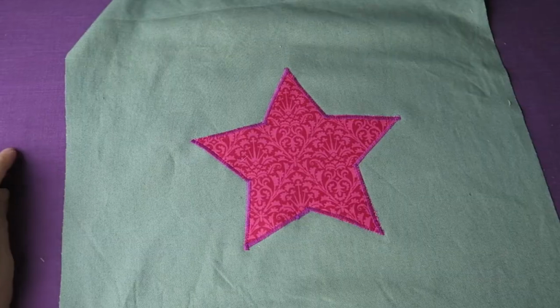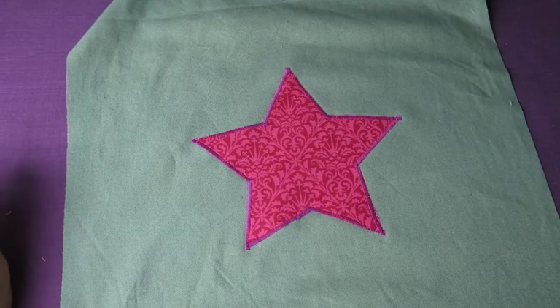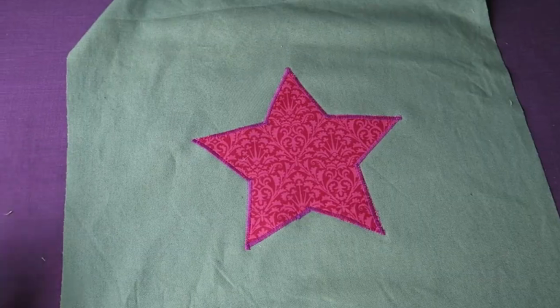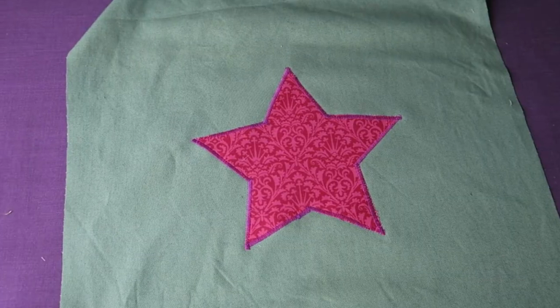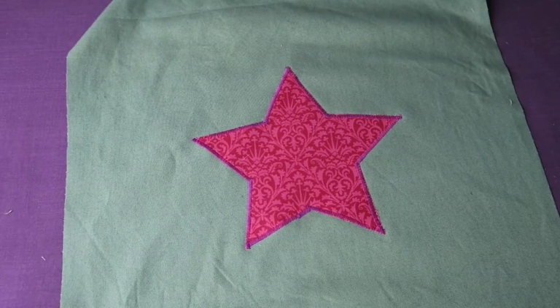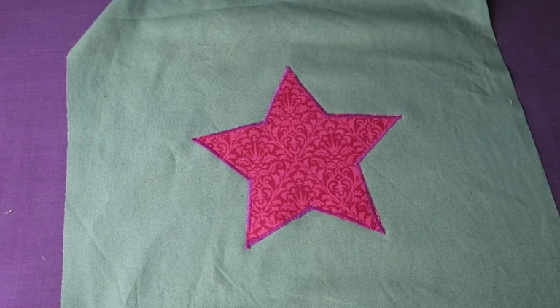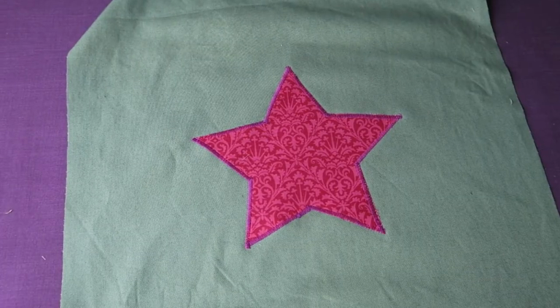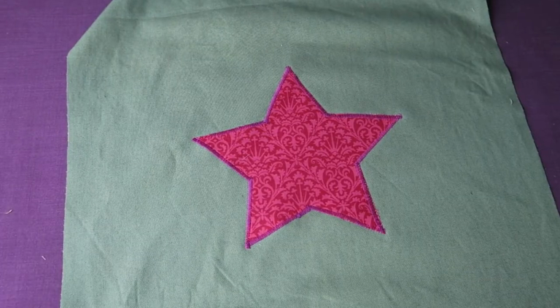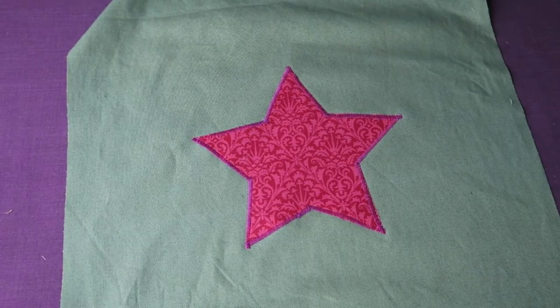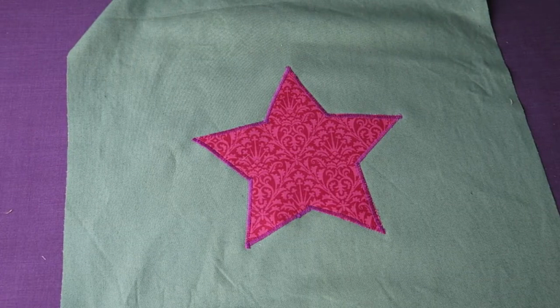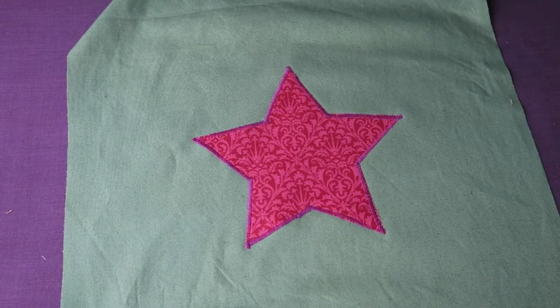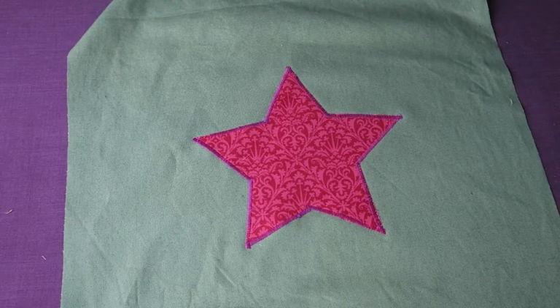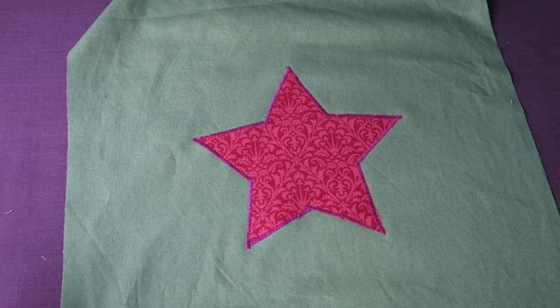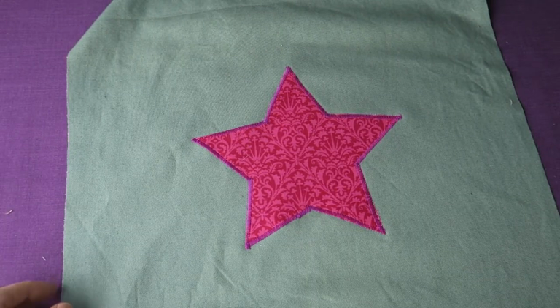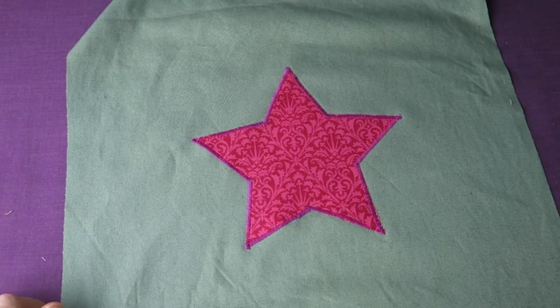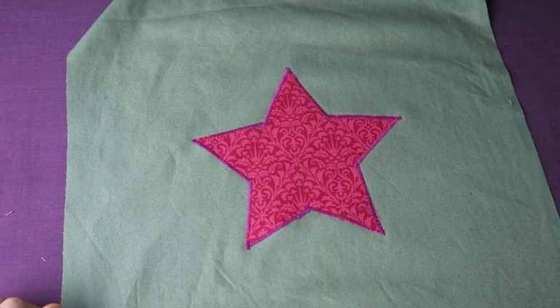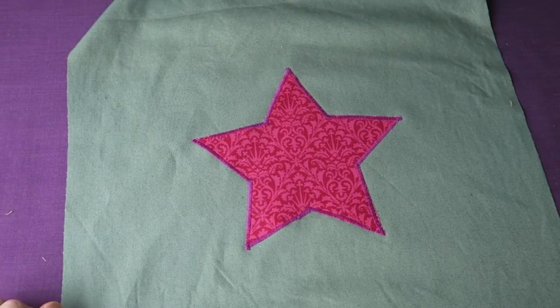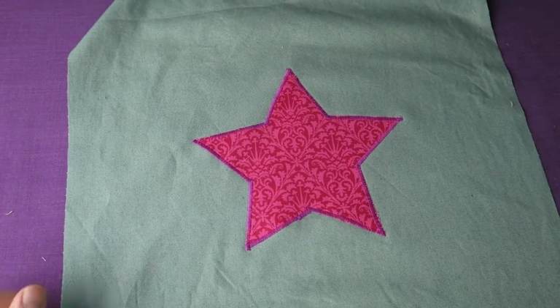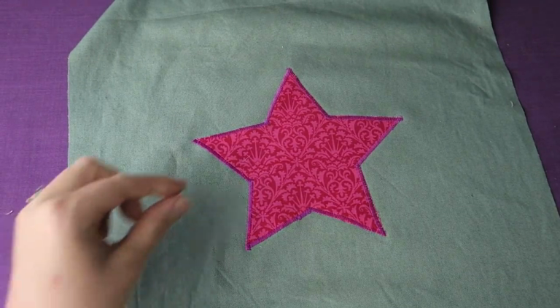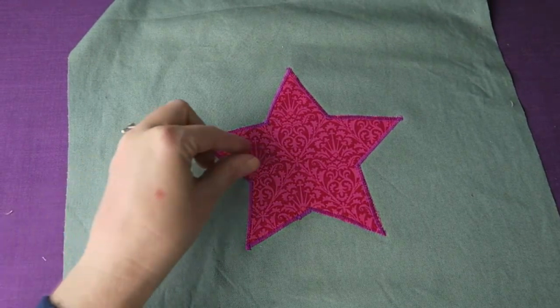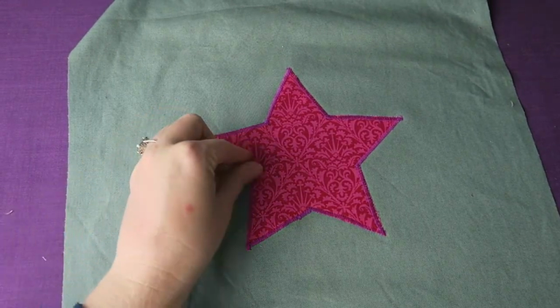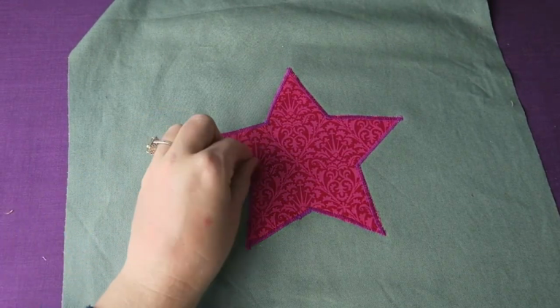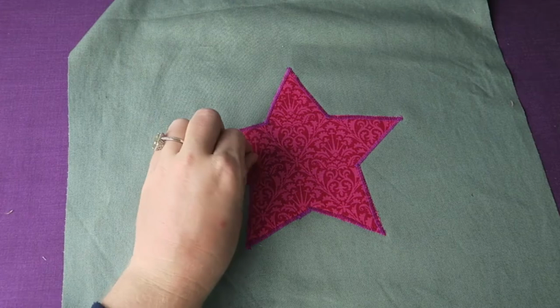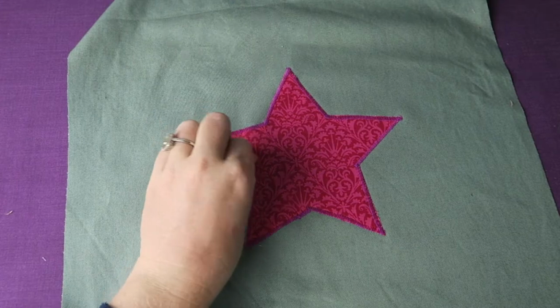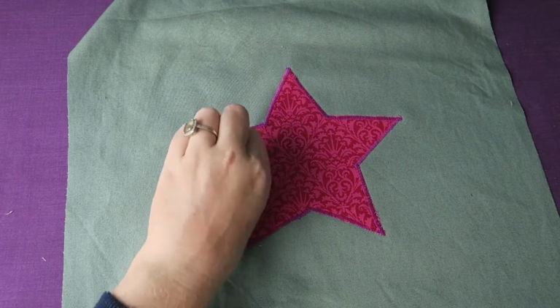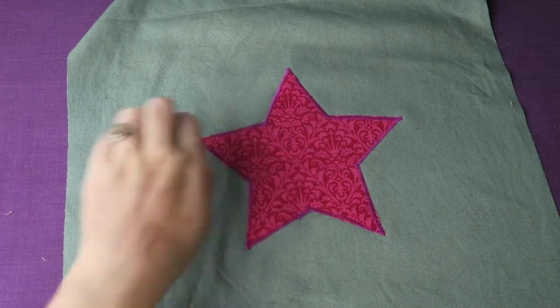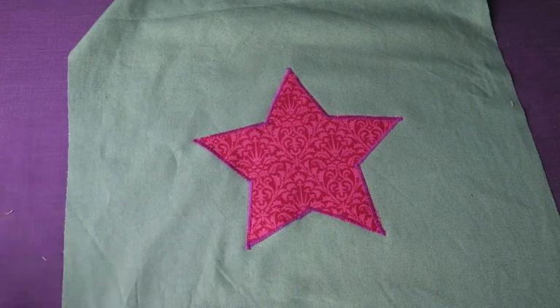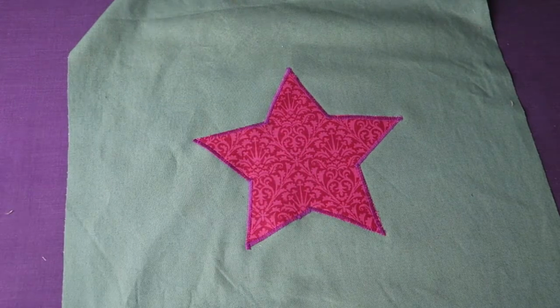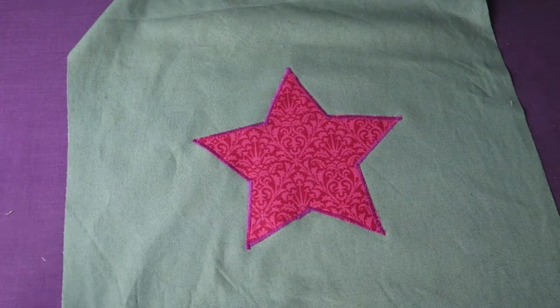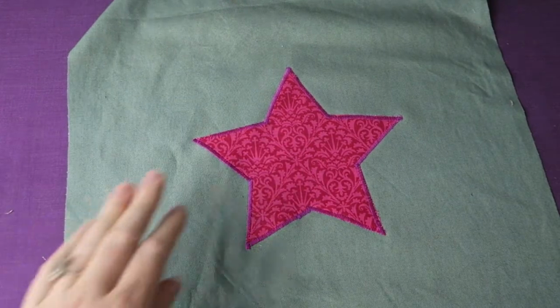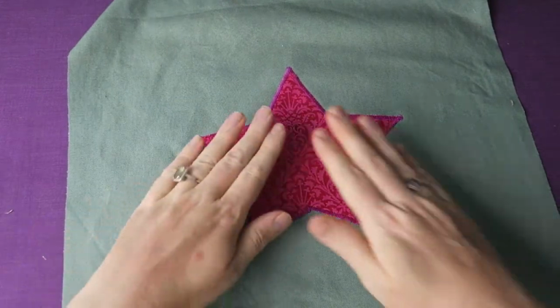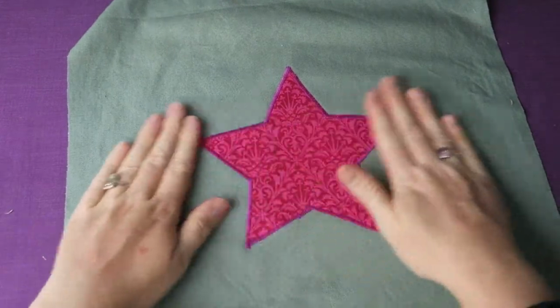And of course, you can be as creative as you'd like and make any design you'd like with flysofix and some knit fabric.